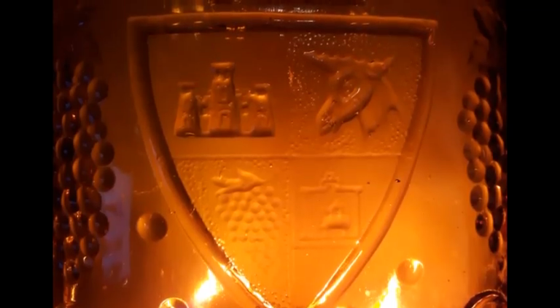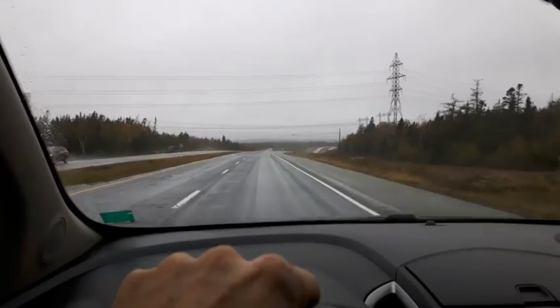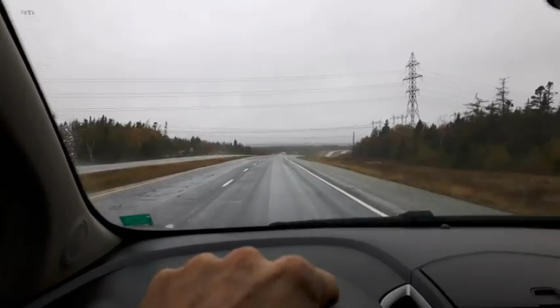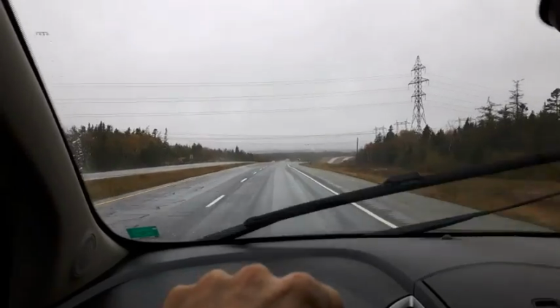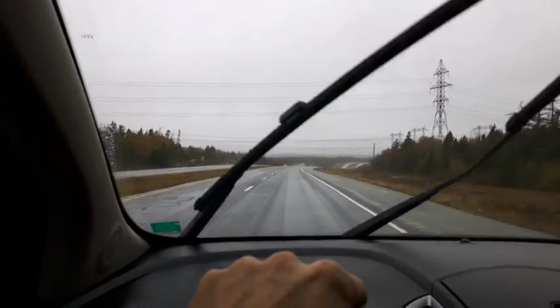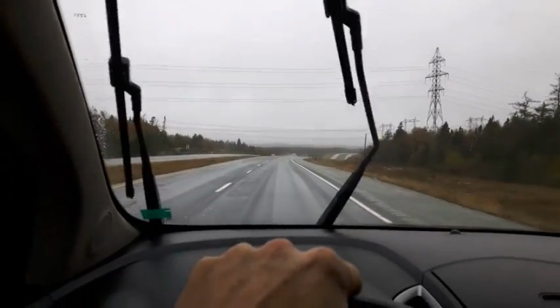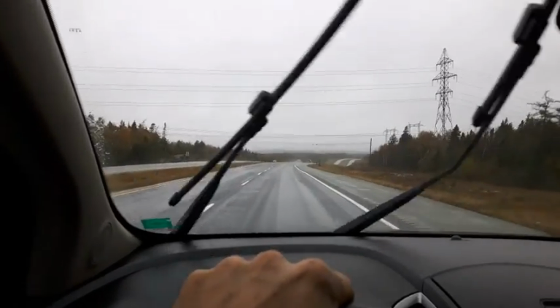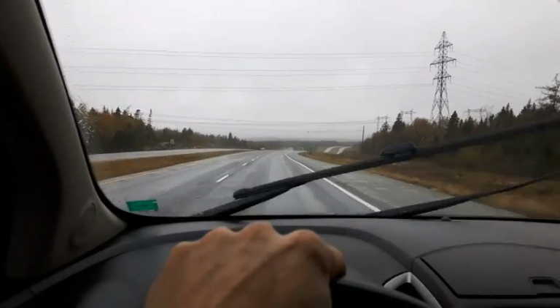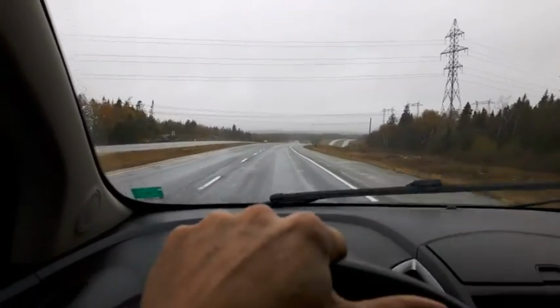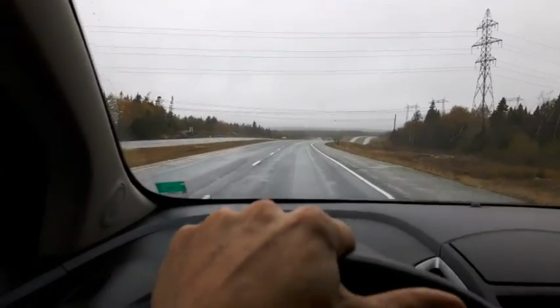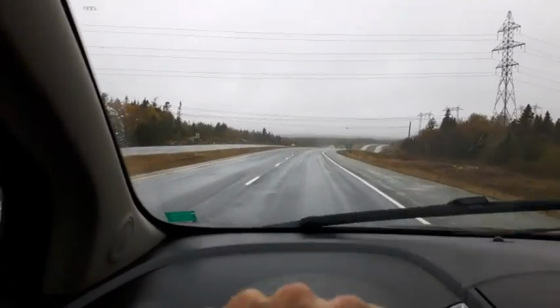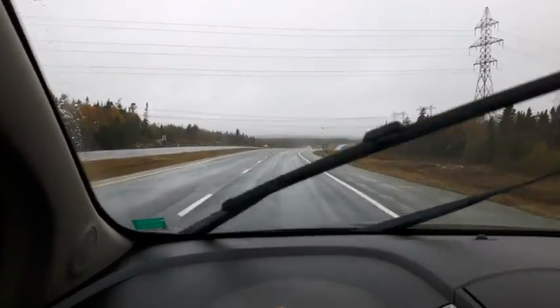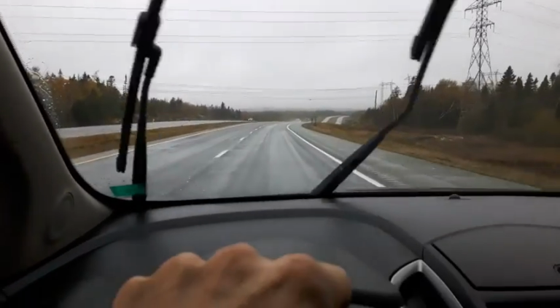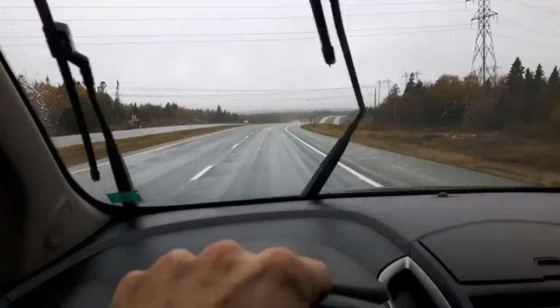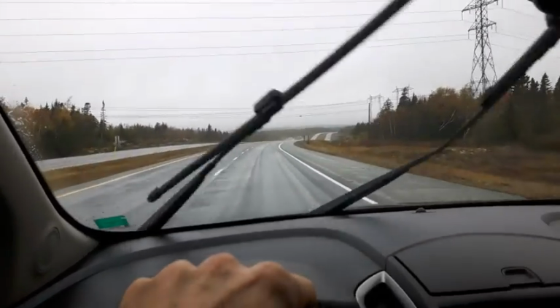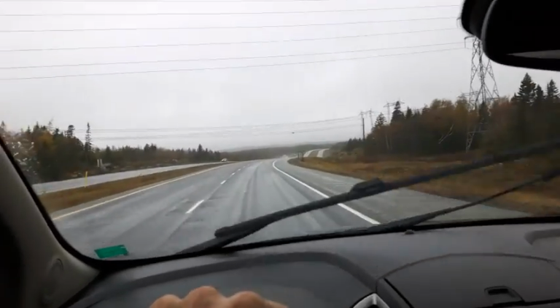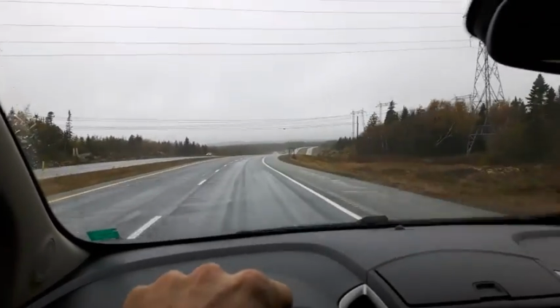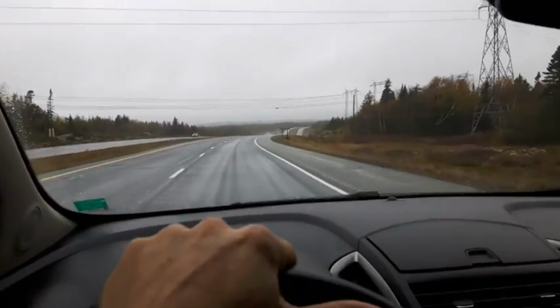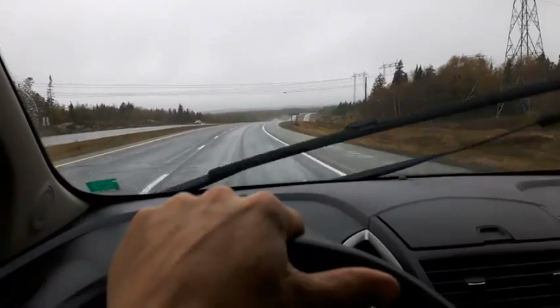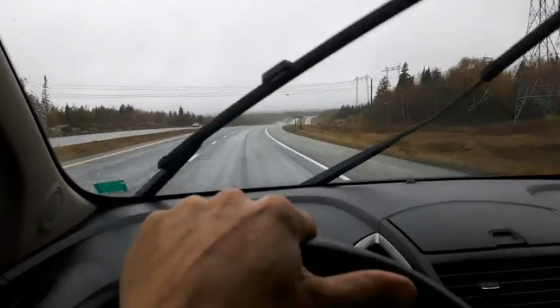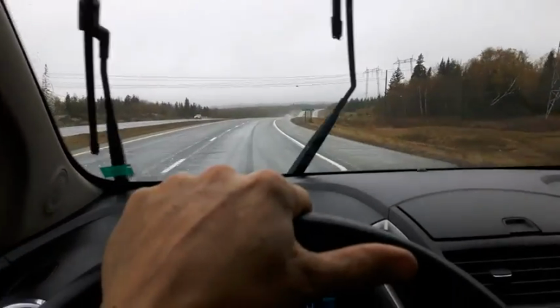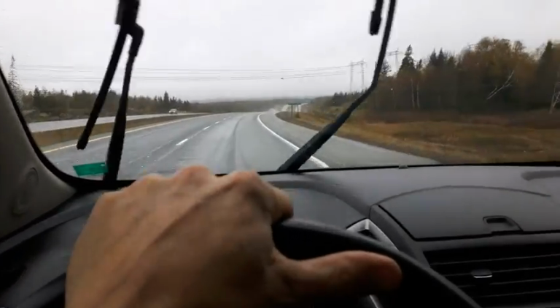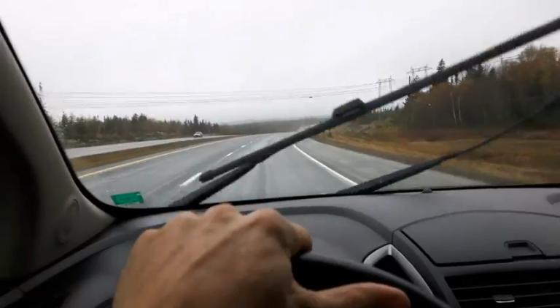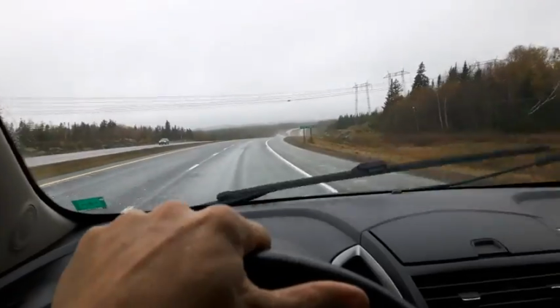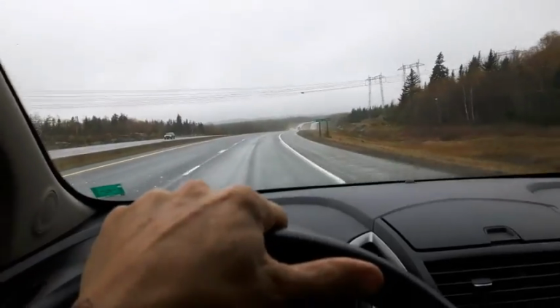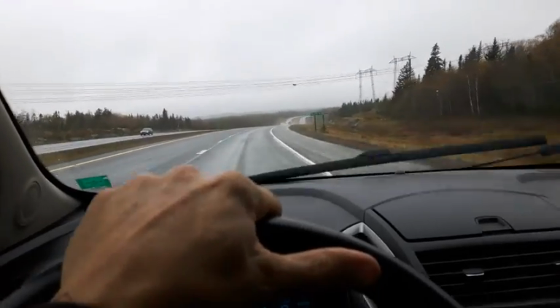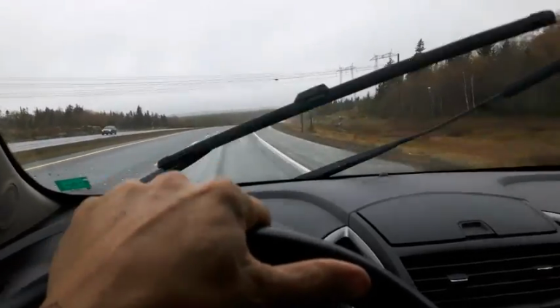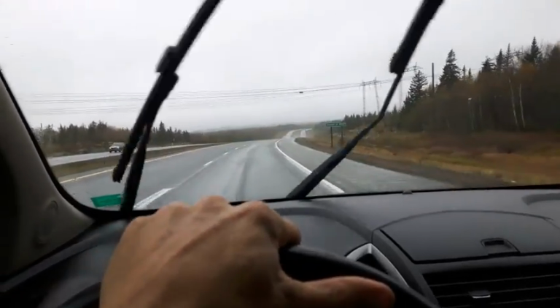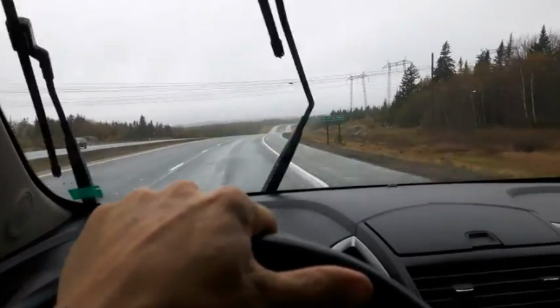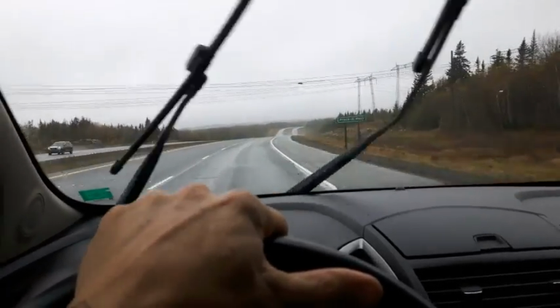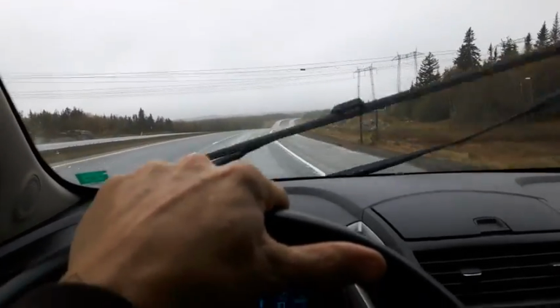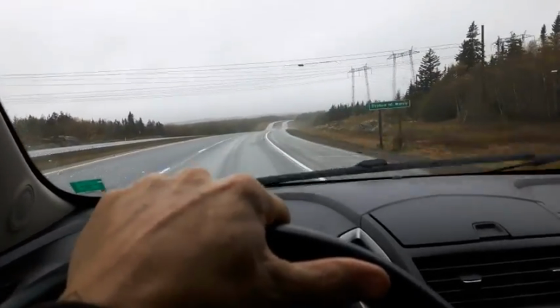I got my beard caught in a tree again today.